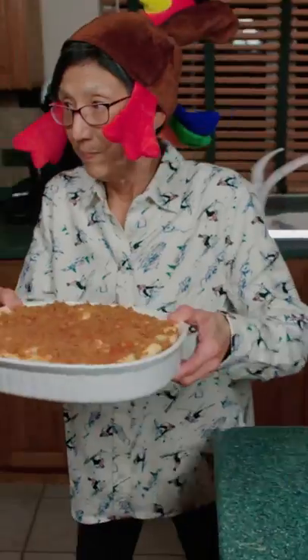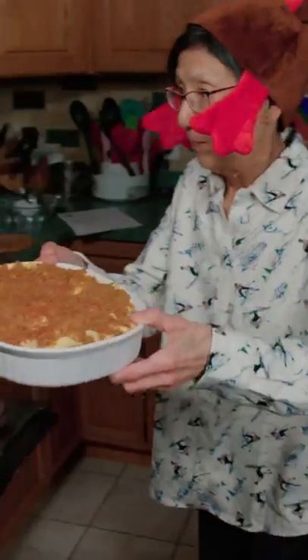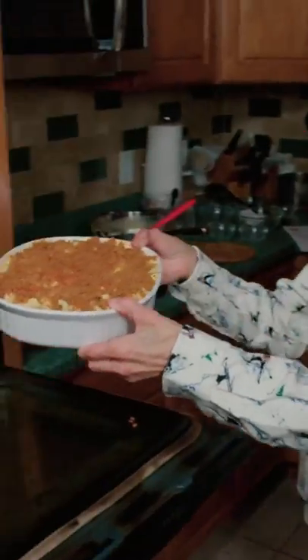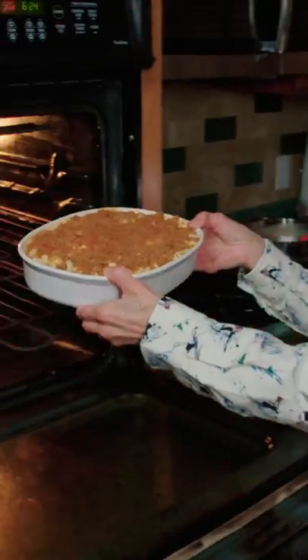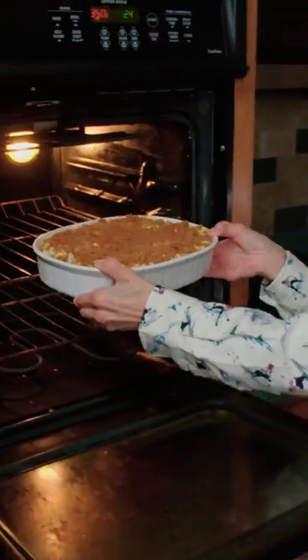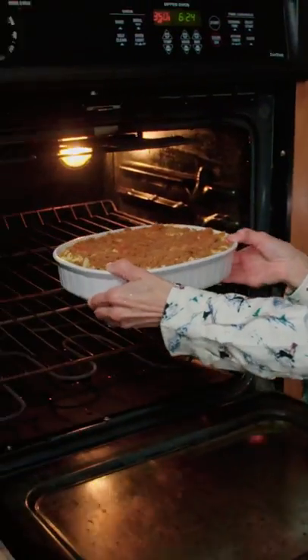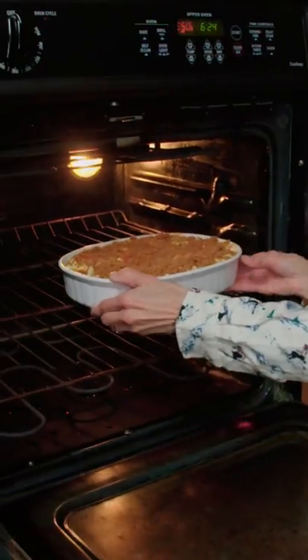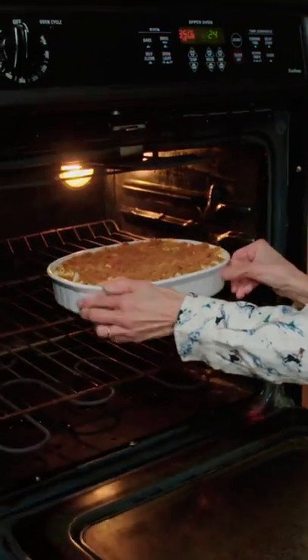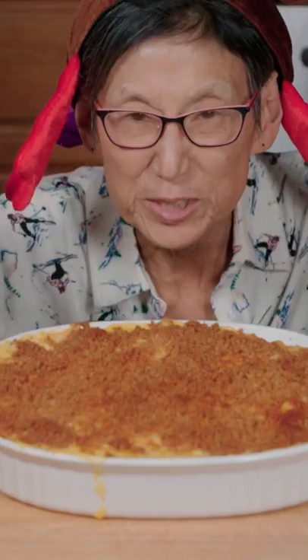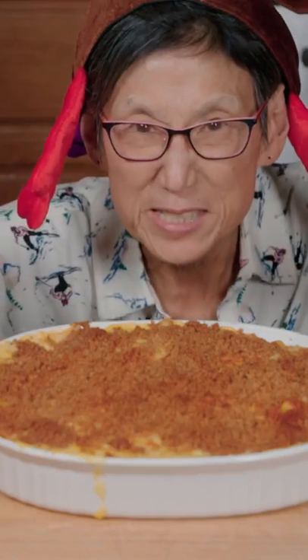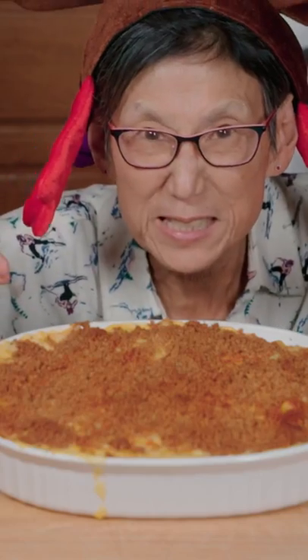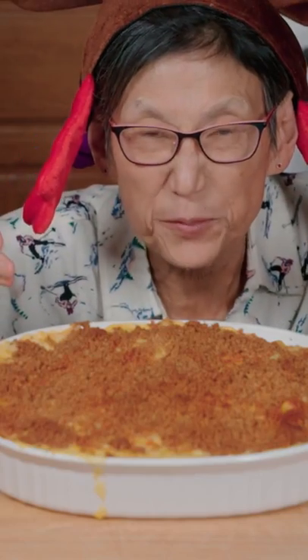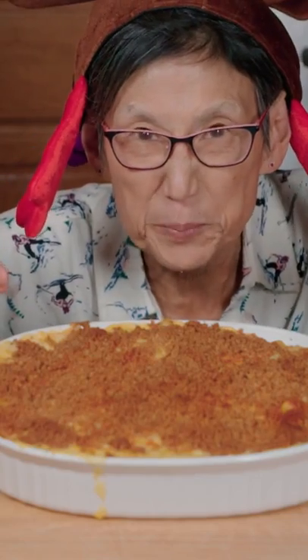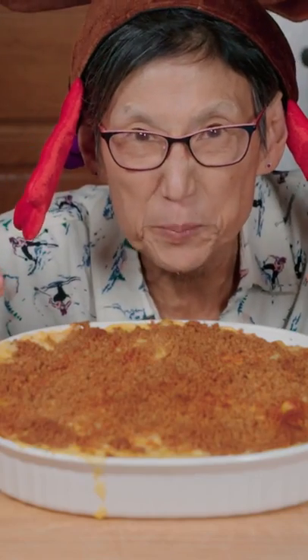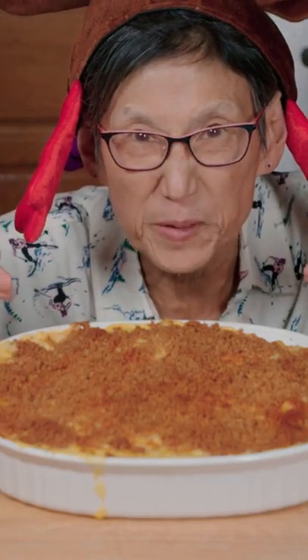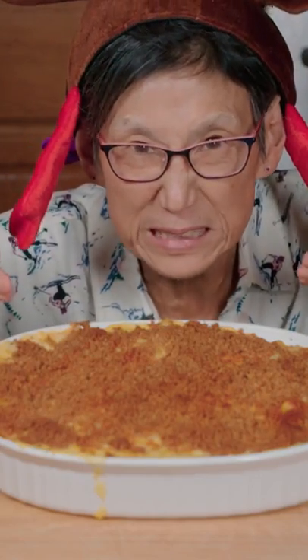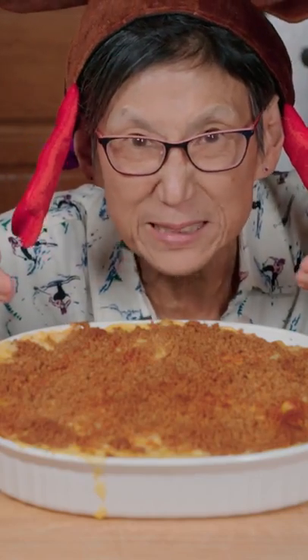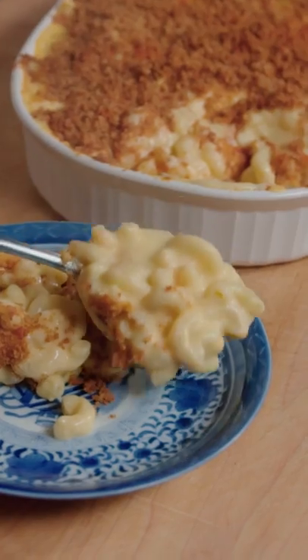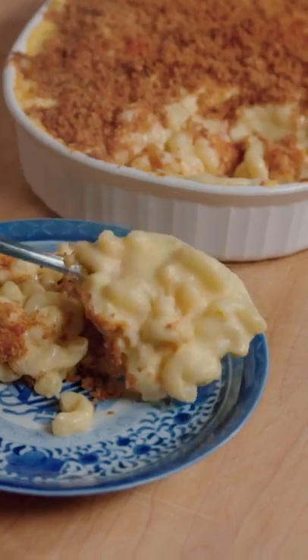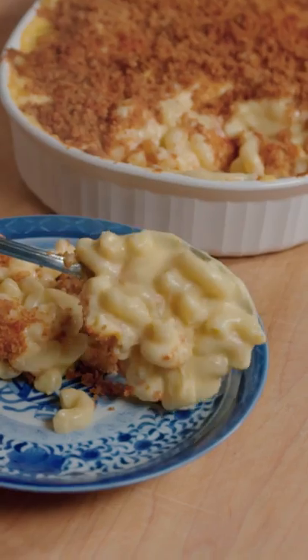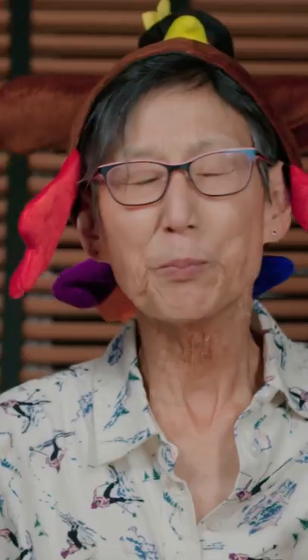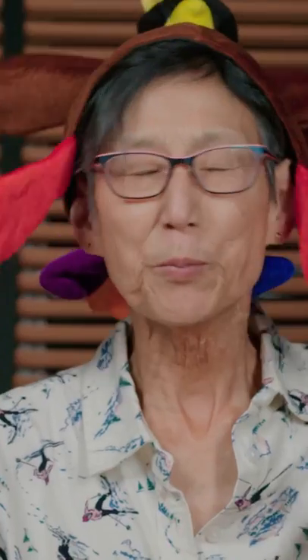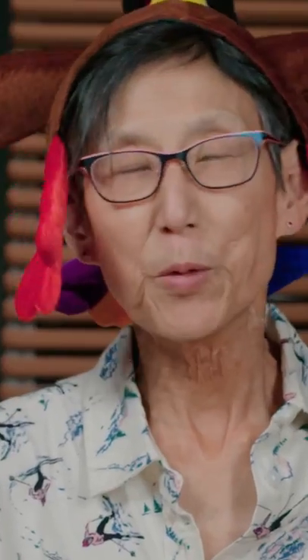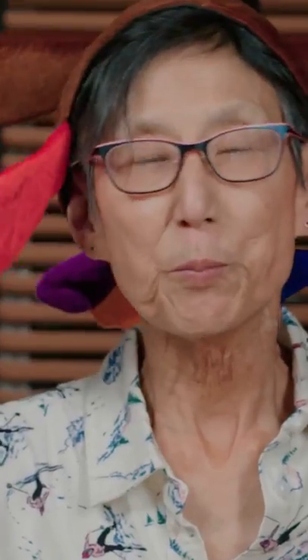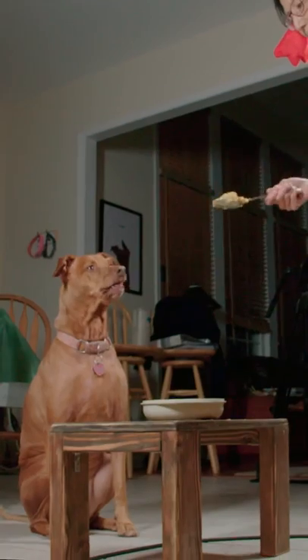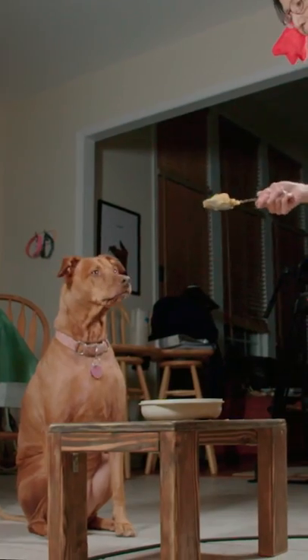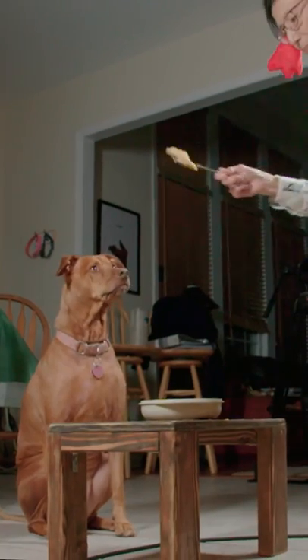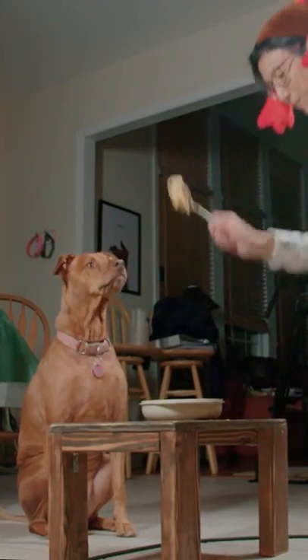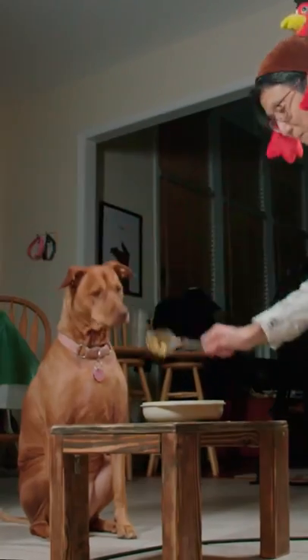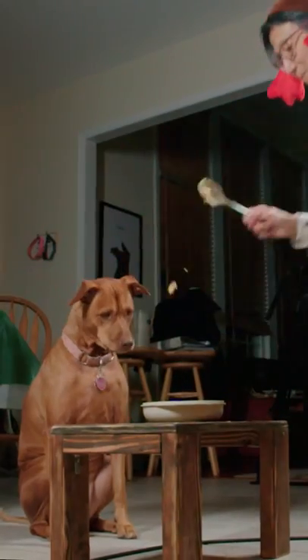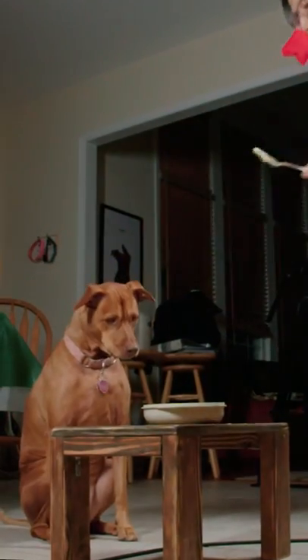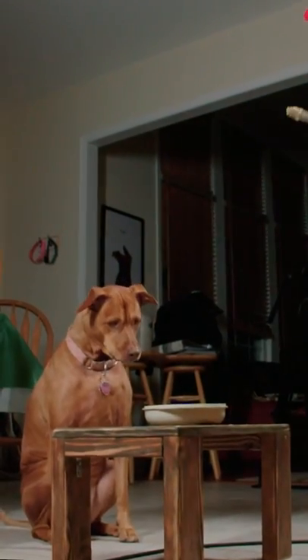Bake at 350 for 30 minutes. Do you see this flipping perfection? And serve! Gina, you fat lard, come get some dinner!